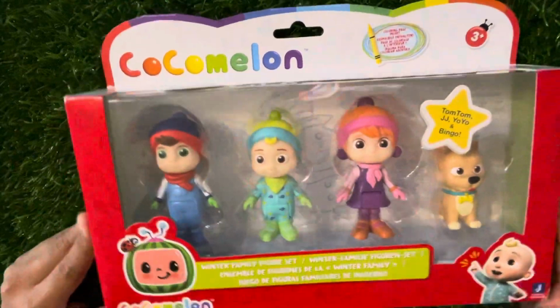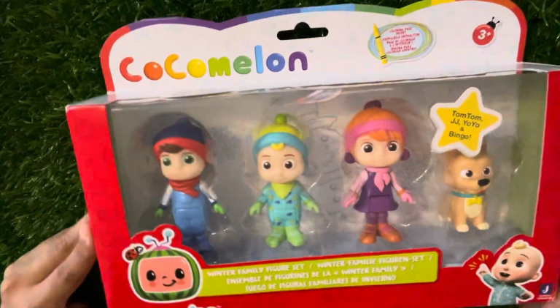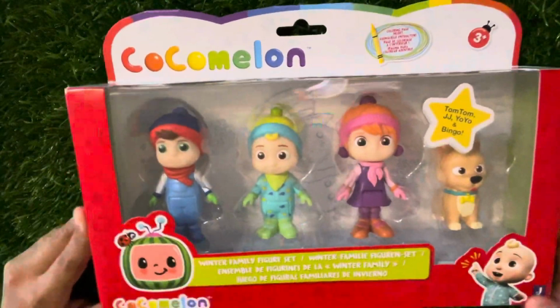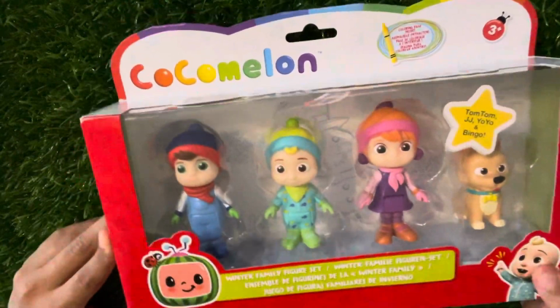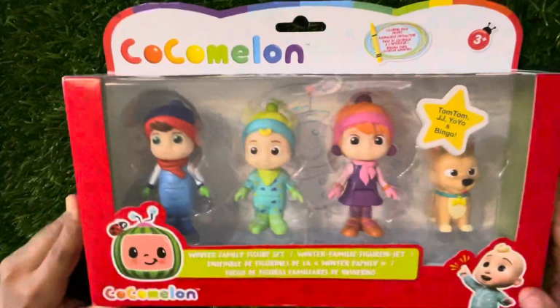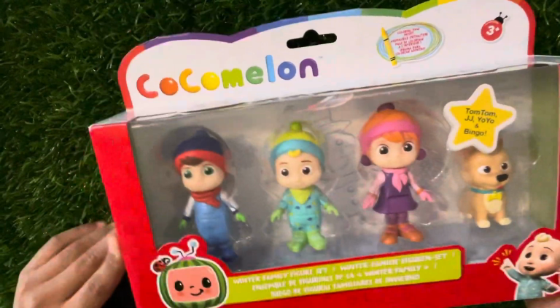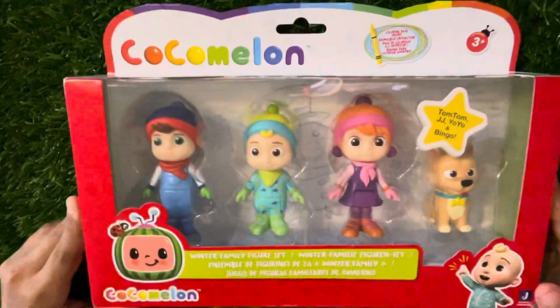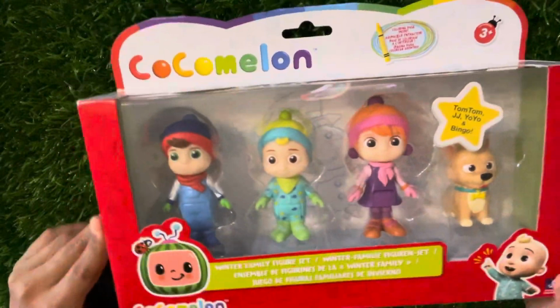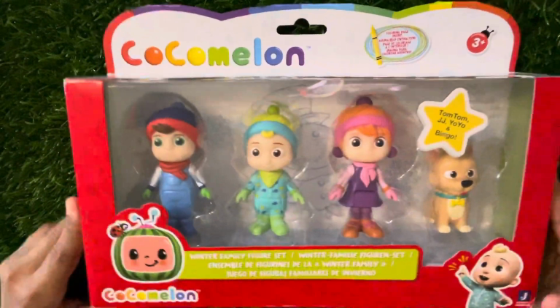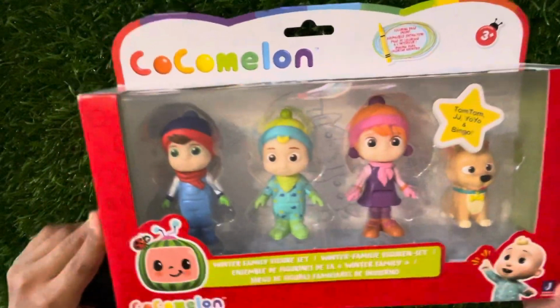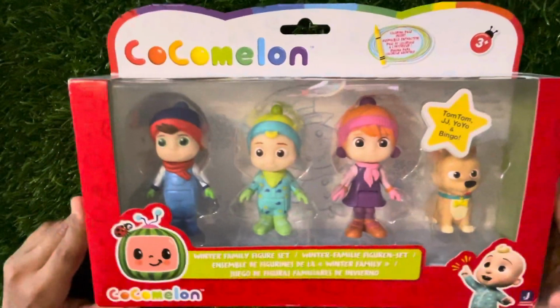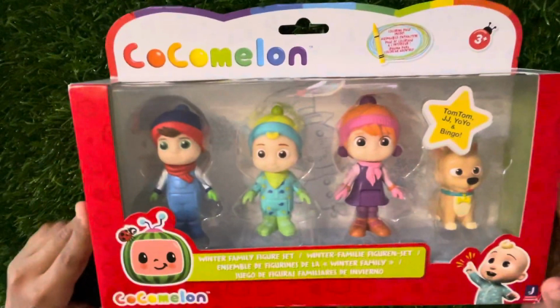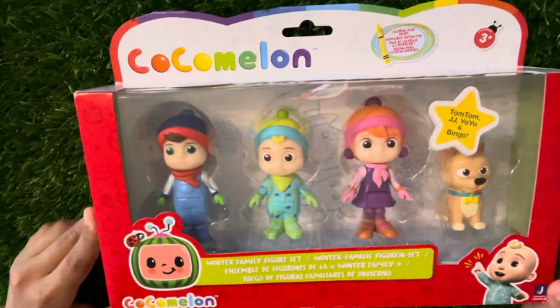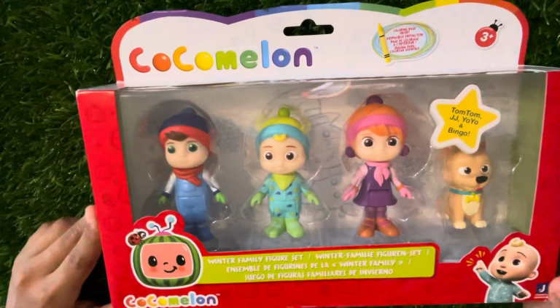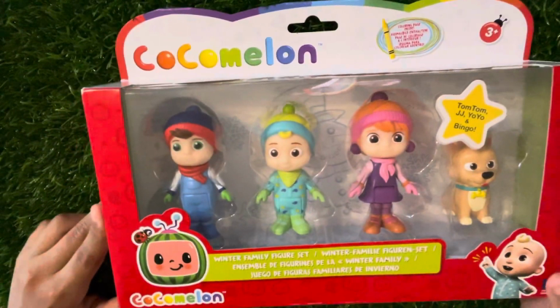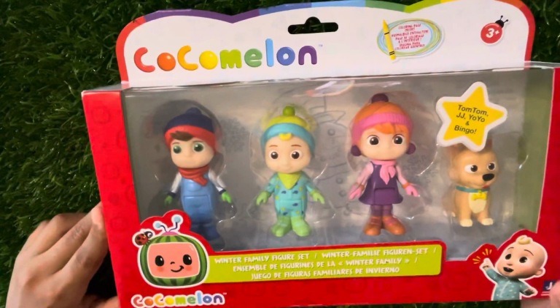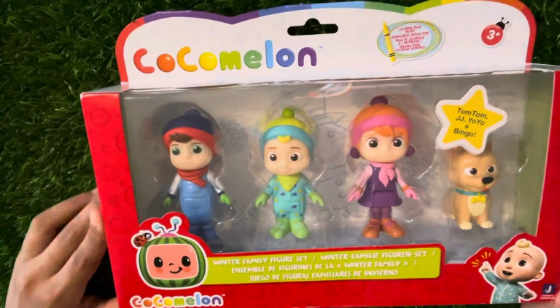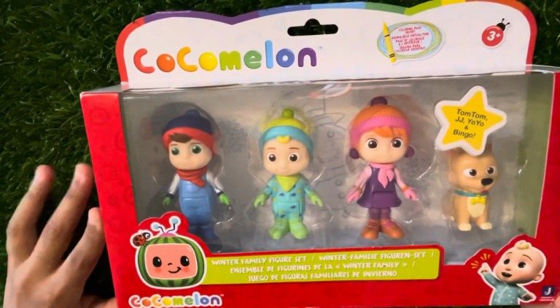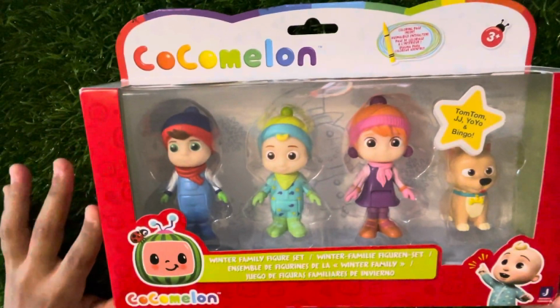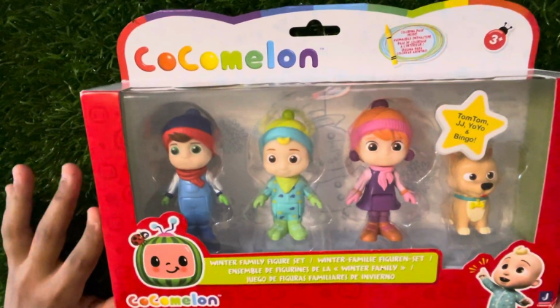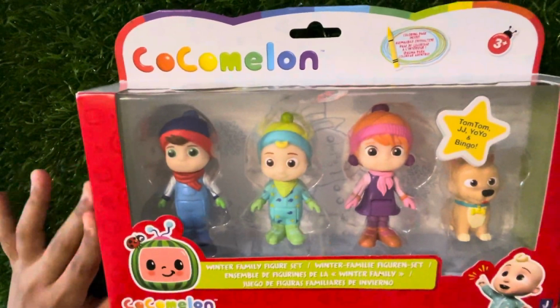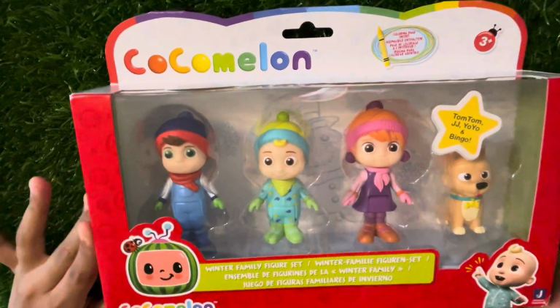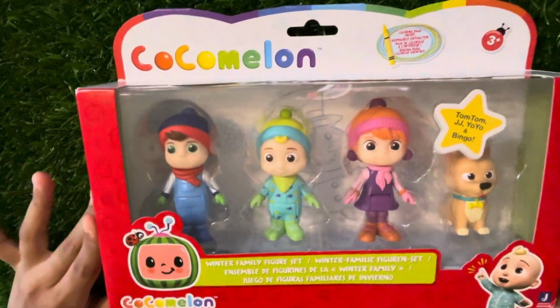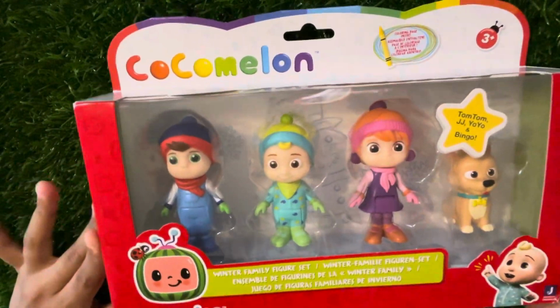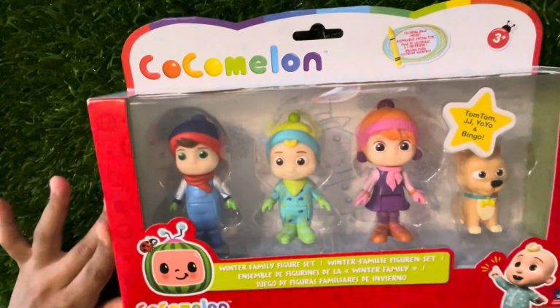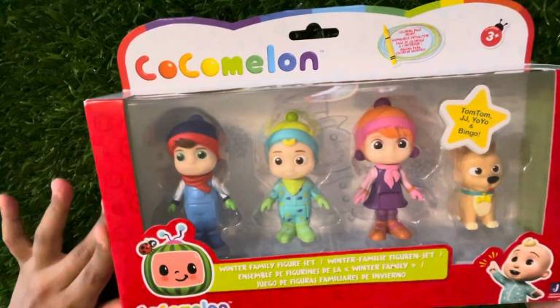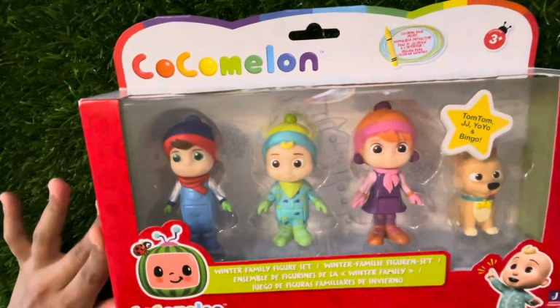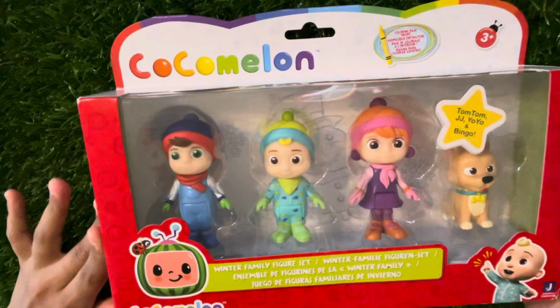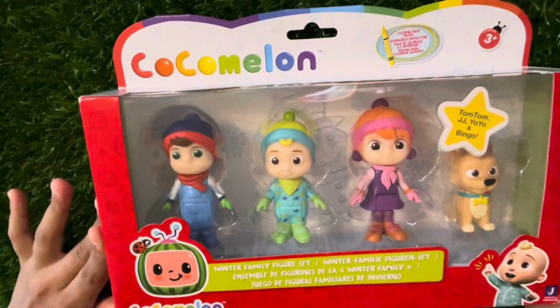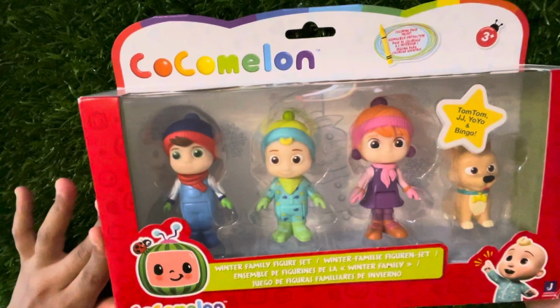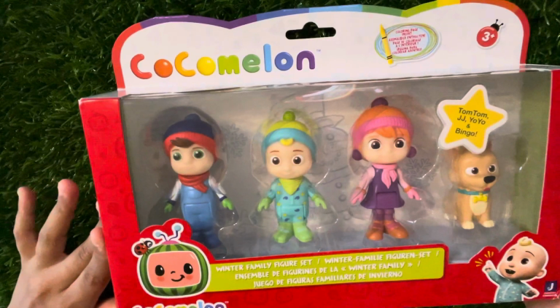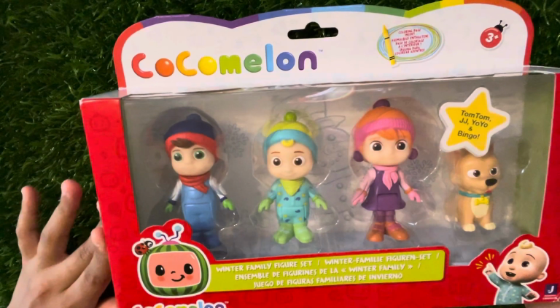Here's our Cocomelon unboxing! It's a Winter Family figure set.